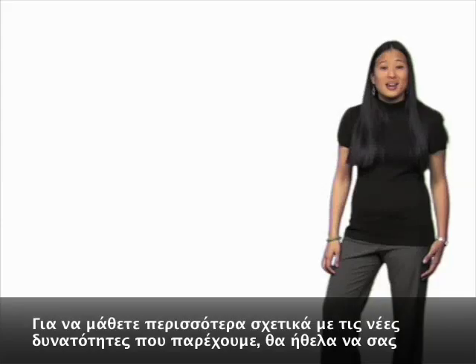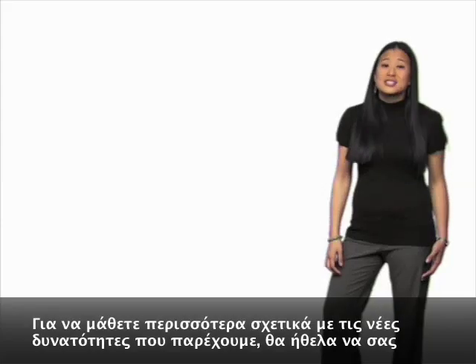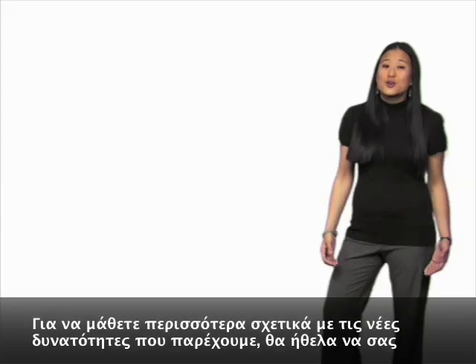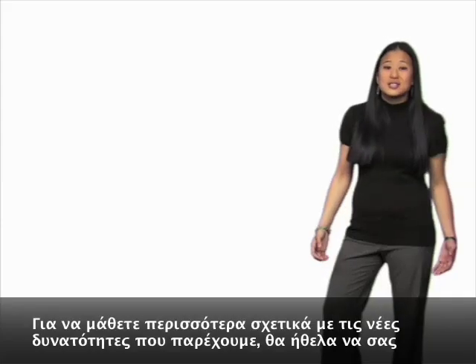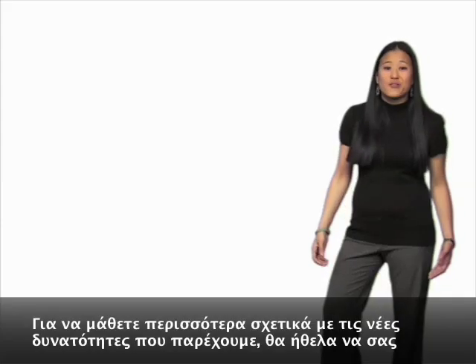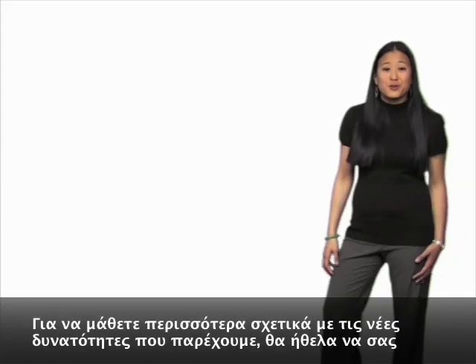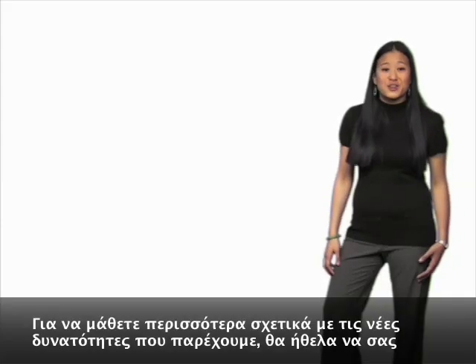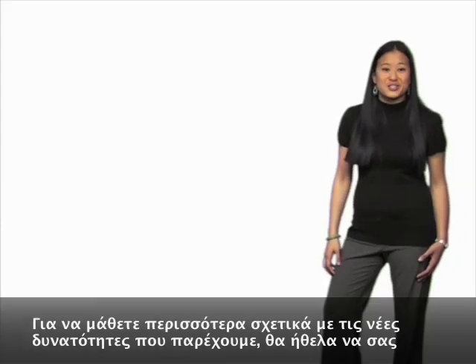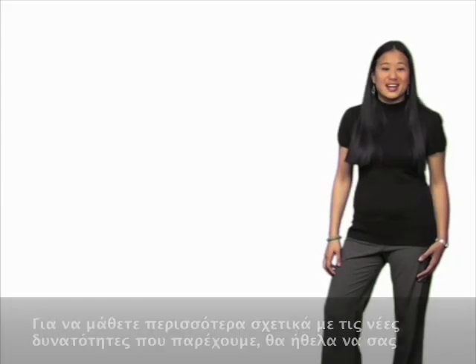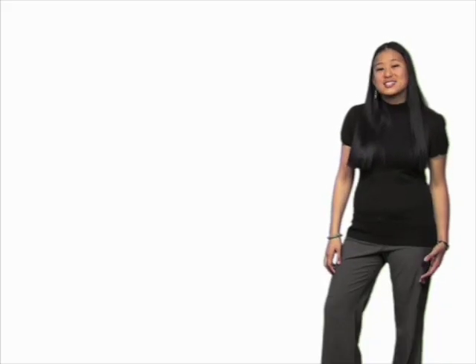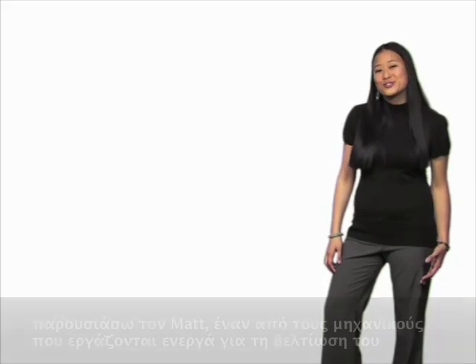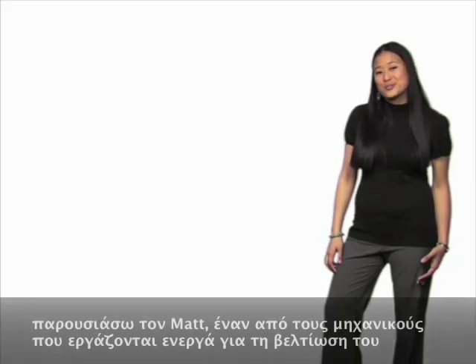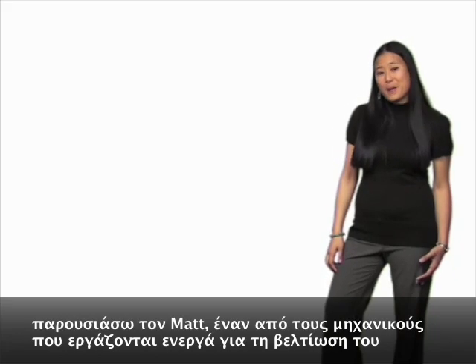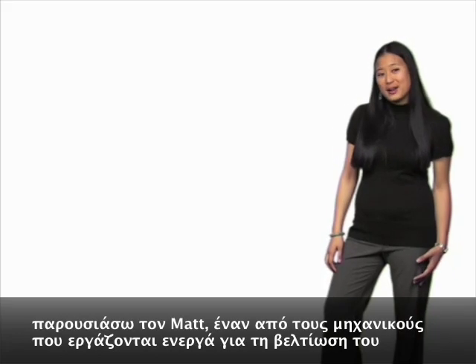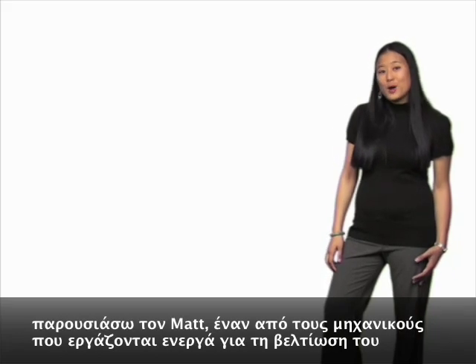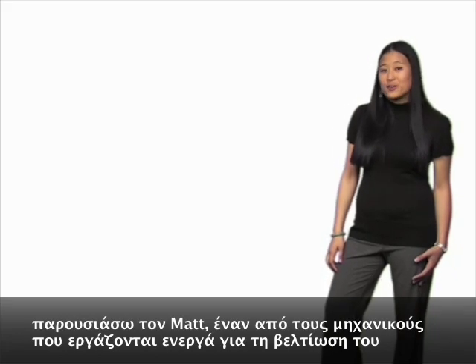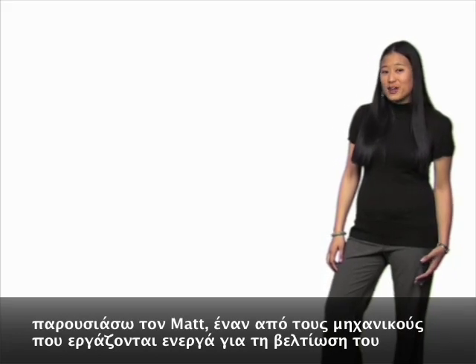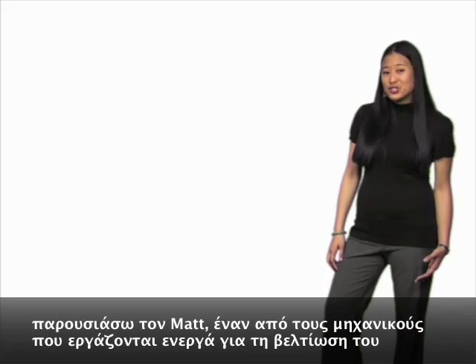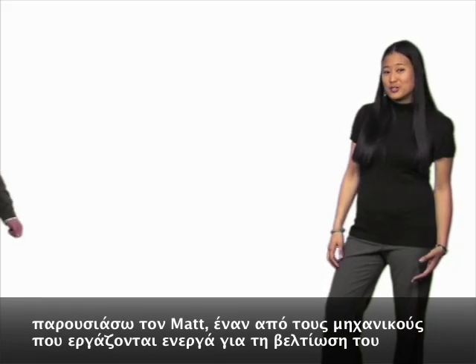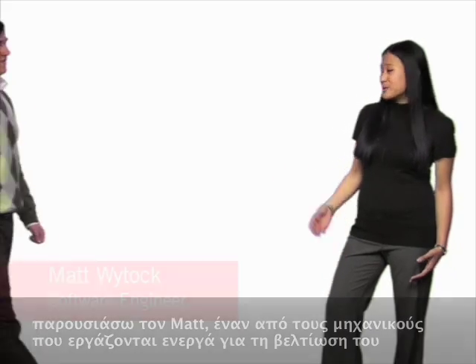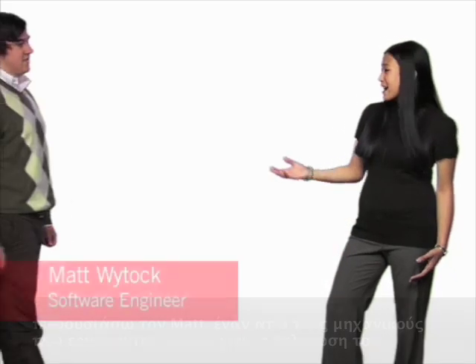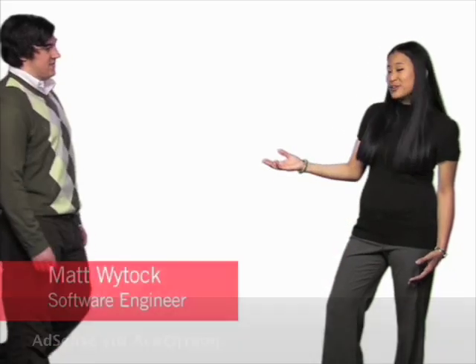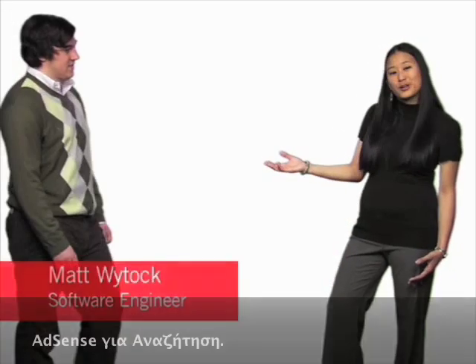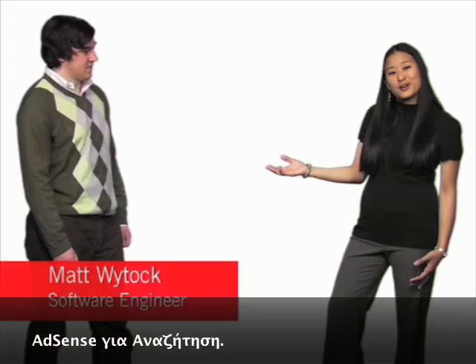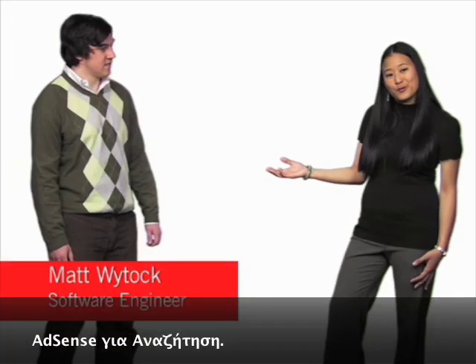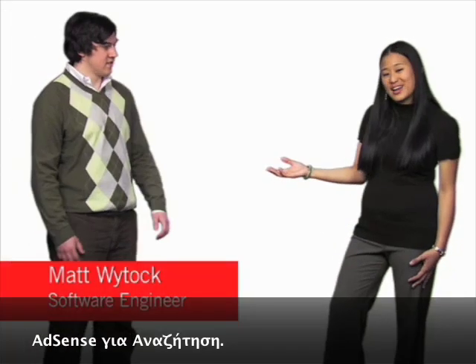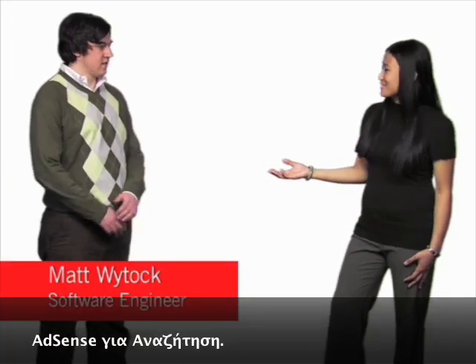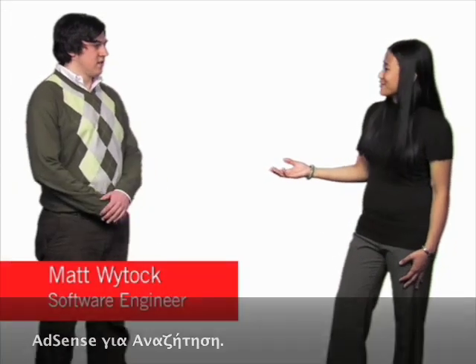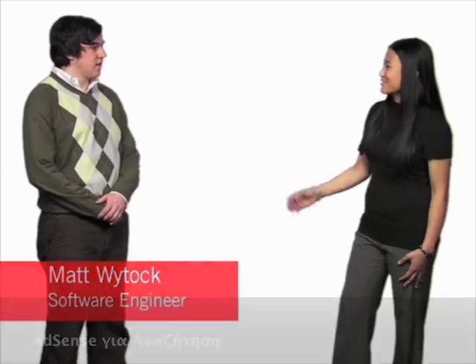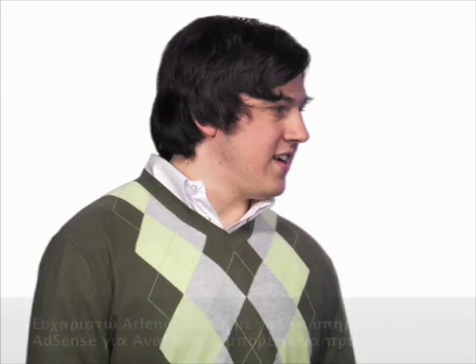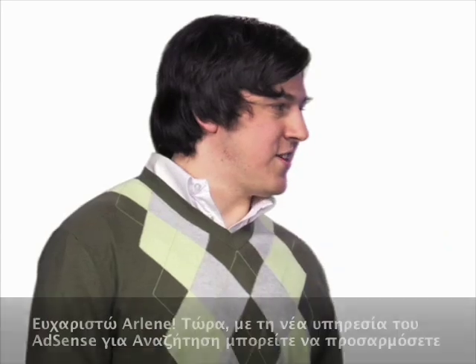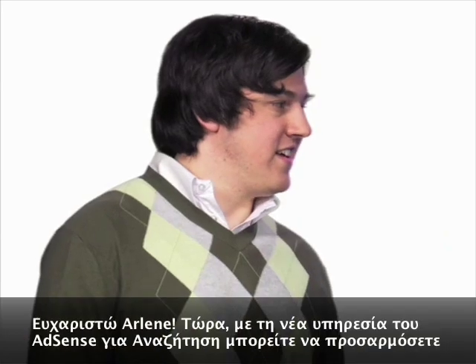To tell you about some of our new features, I'd like to introduce you to Matt, one of our engineers who's been actively working on improving AdSense for Search. Thanks, Arlene.